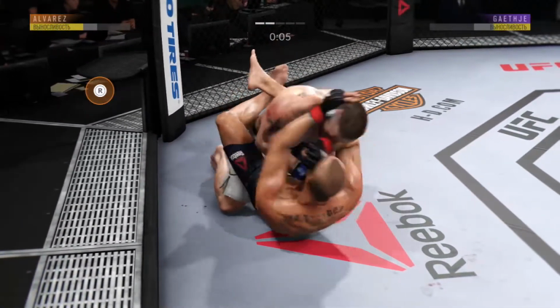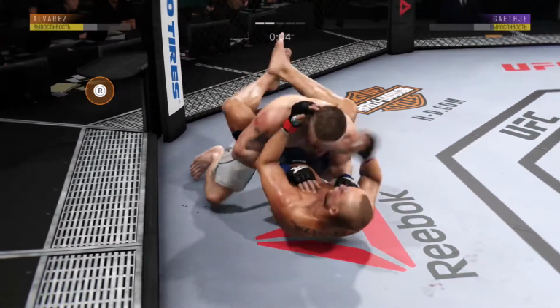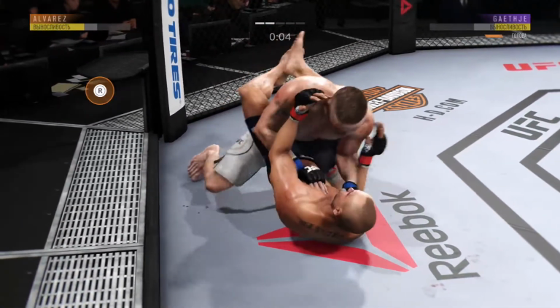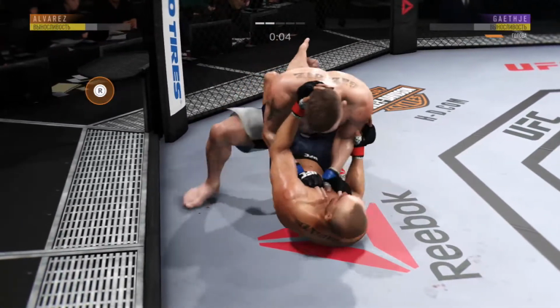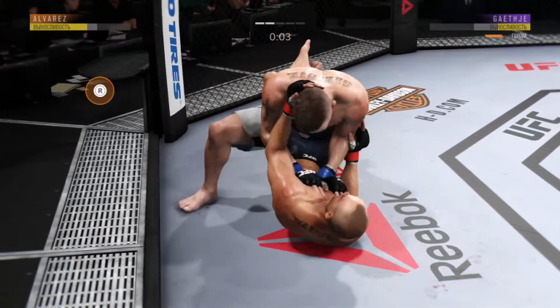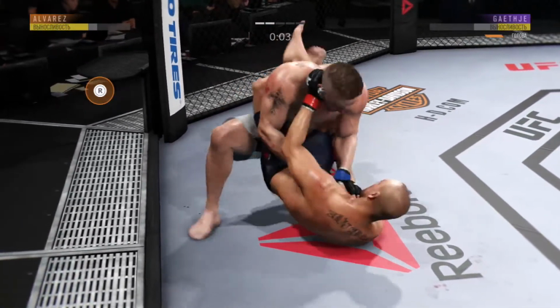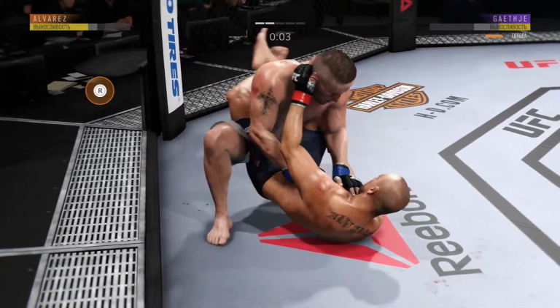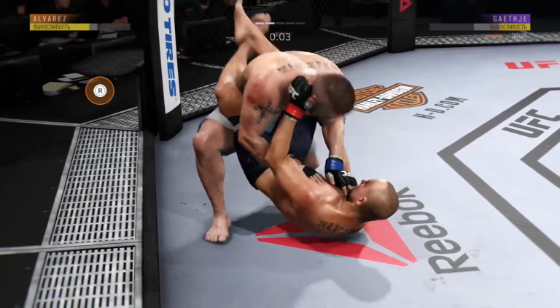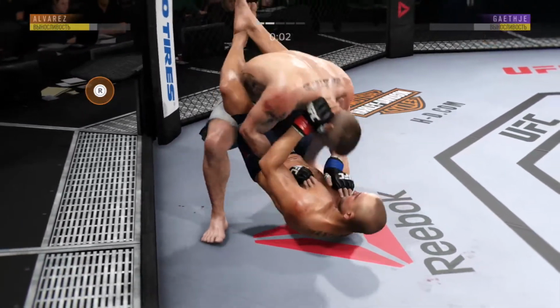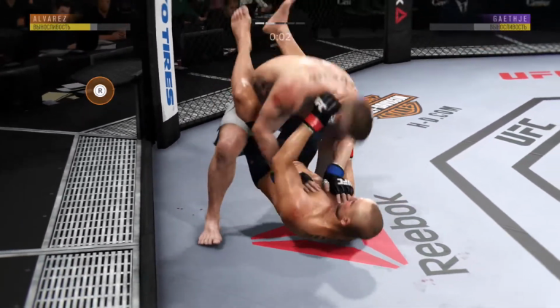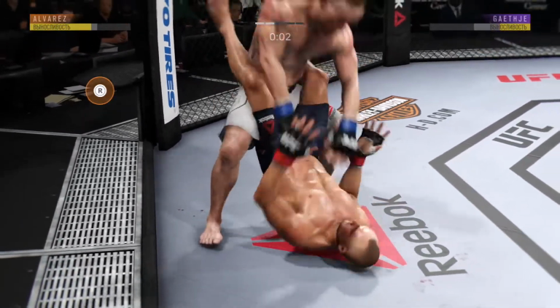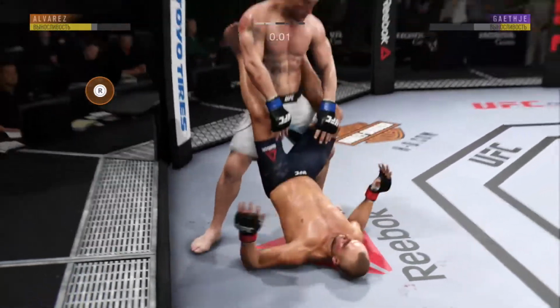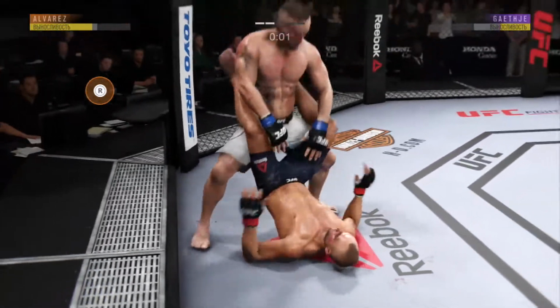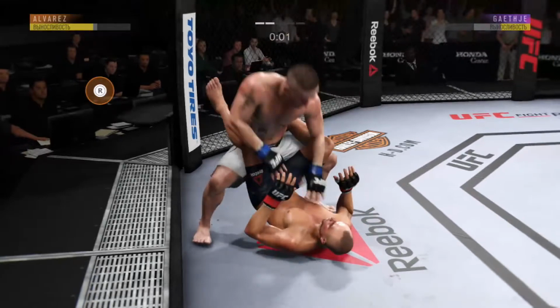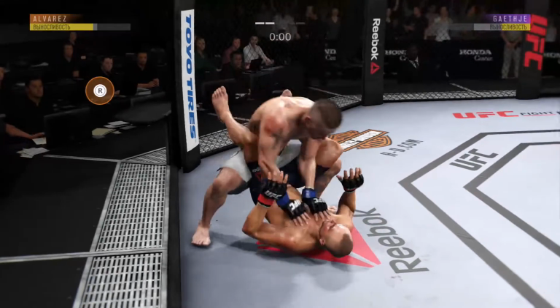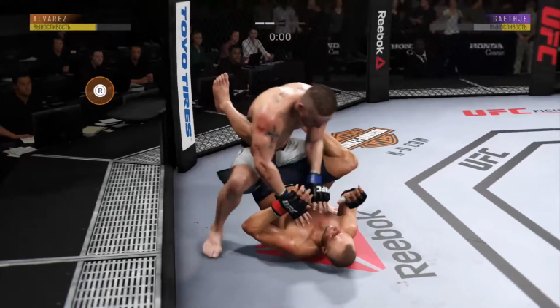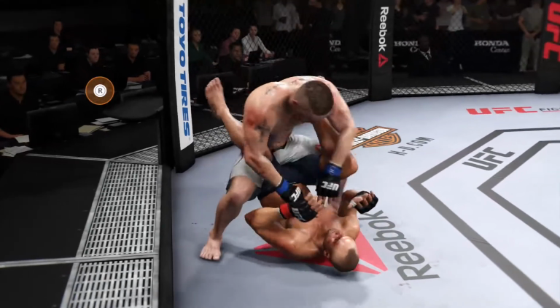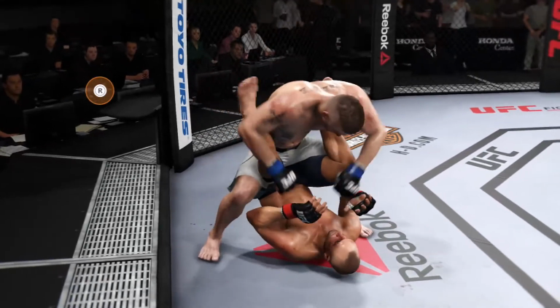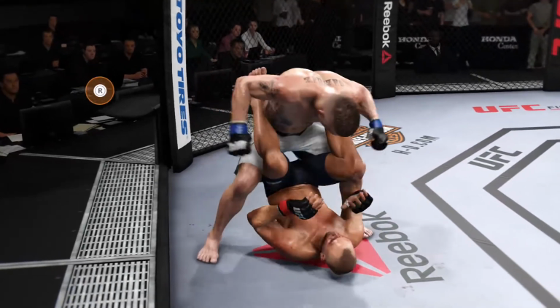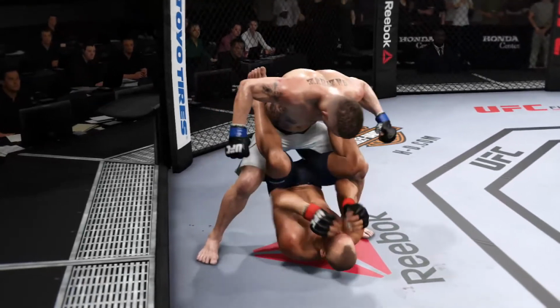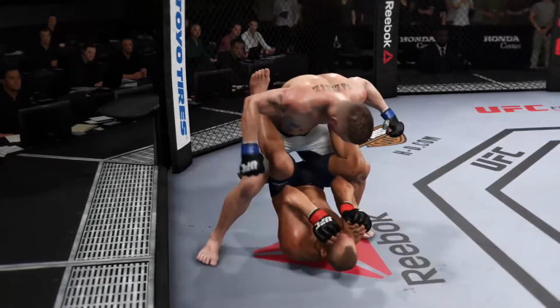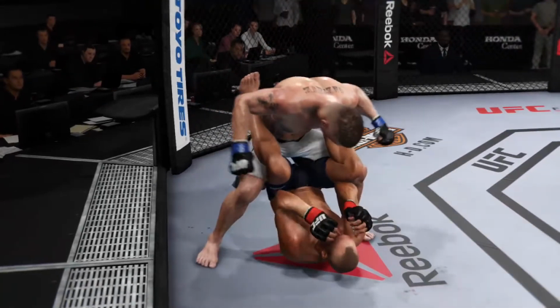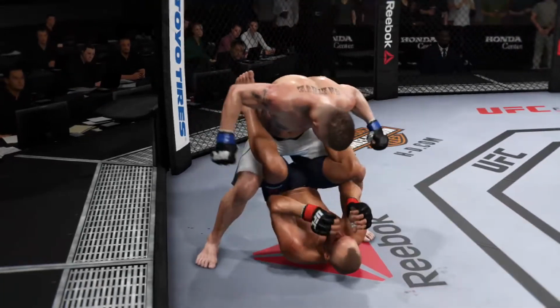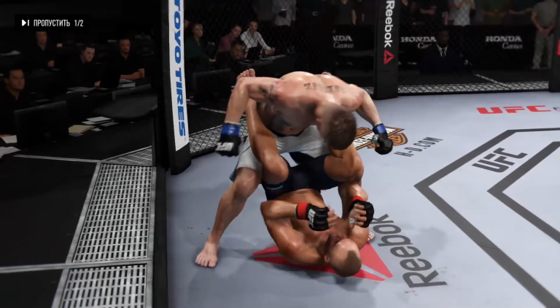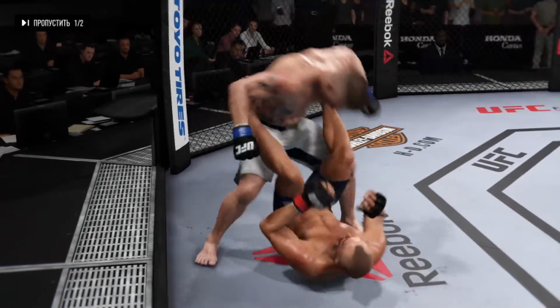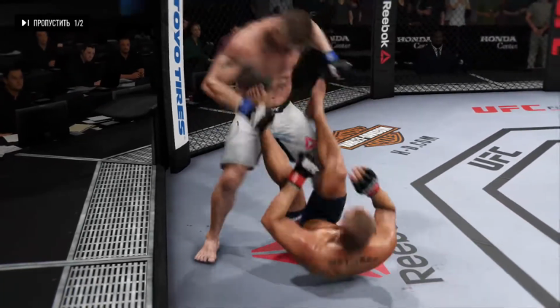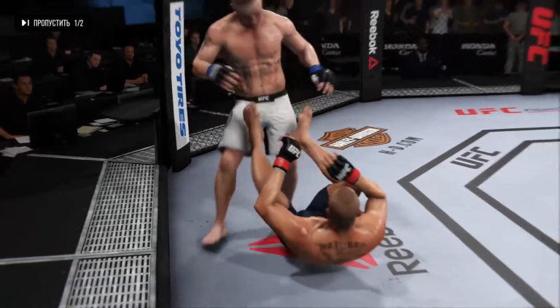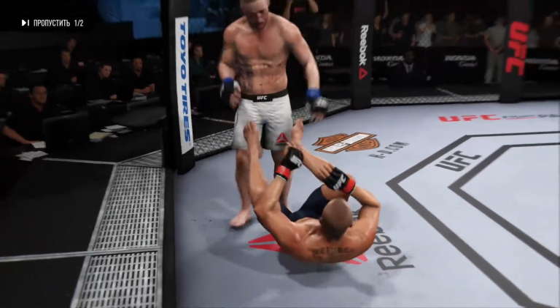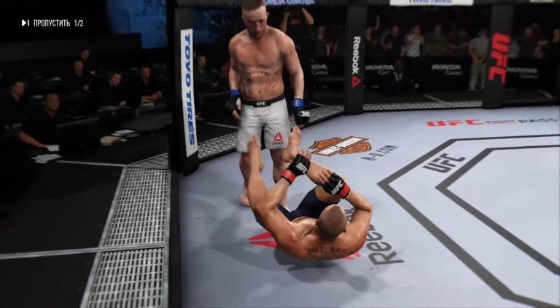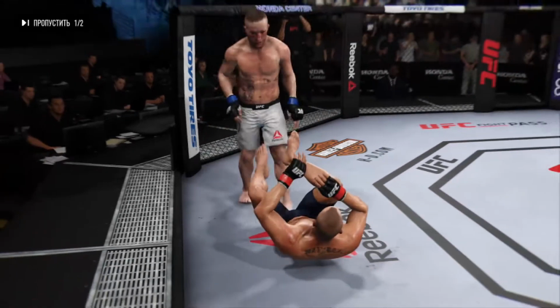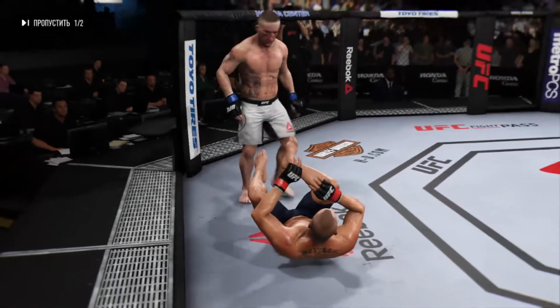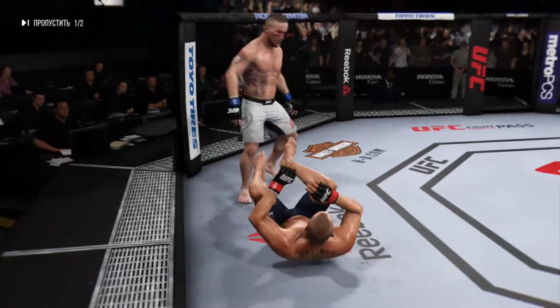And again with the big elbow — that hurts to watch. And that's the end of round number two.